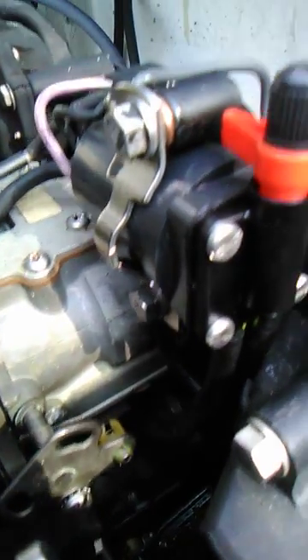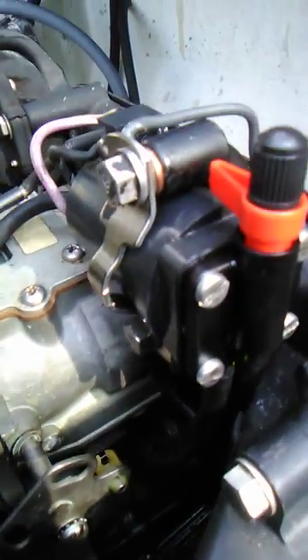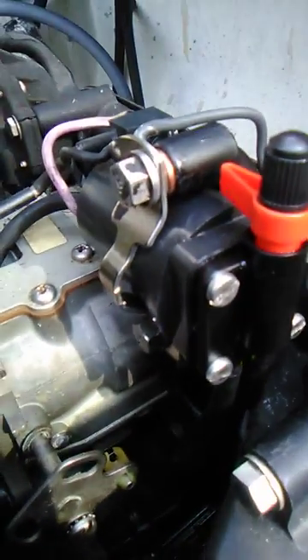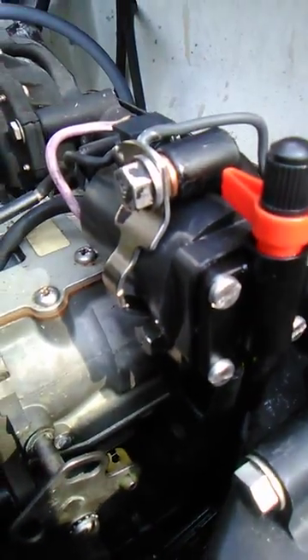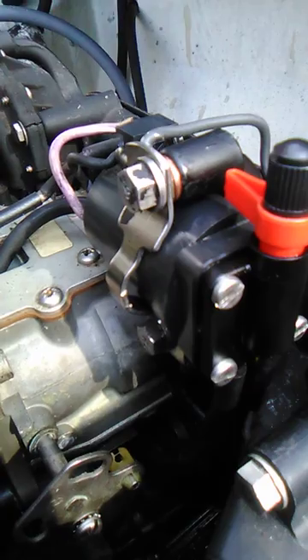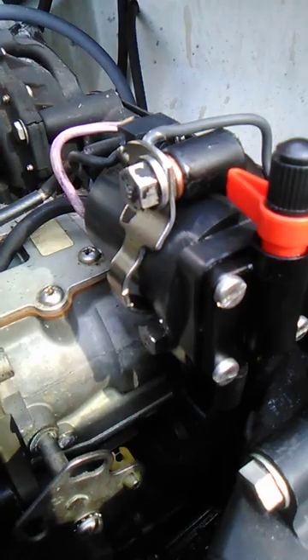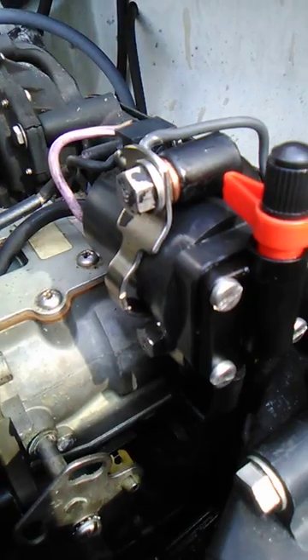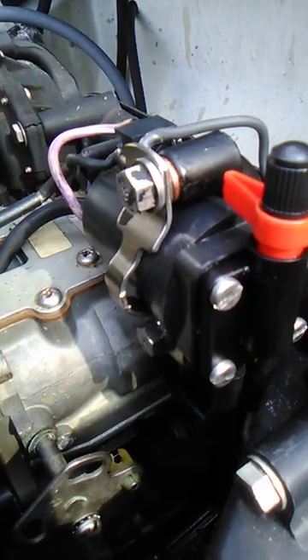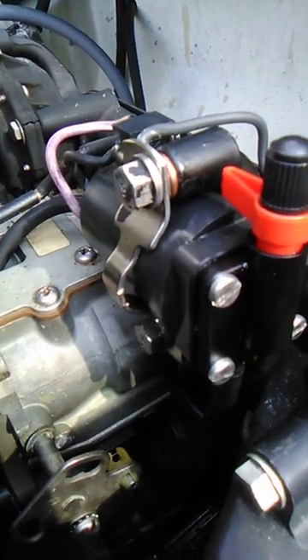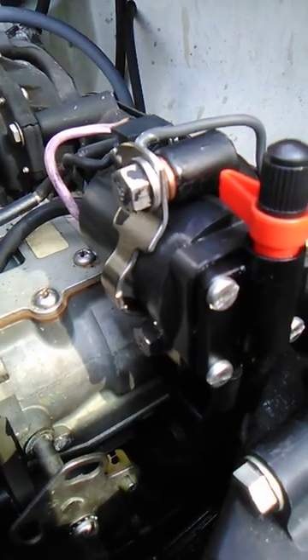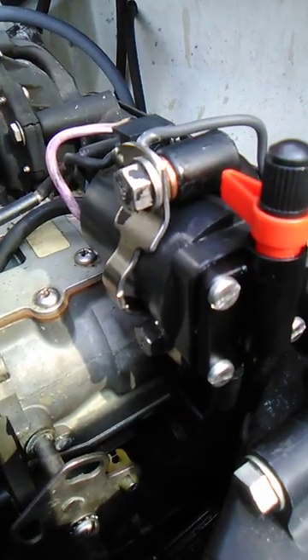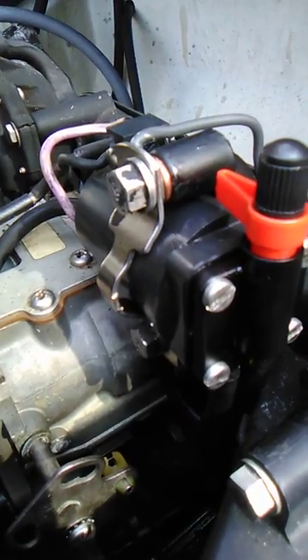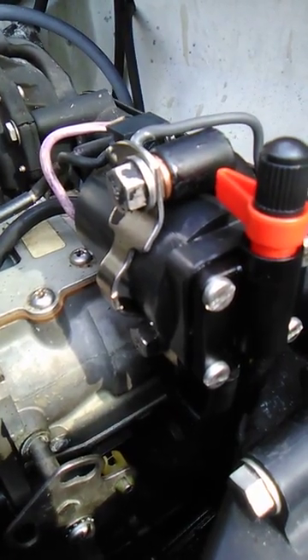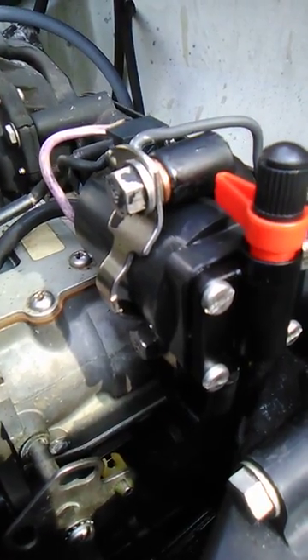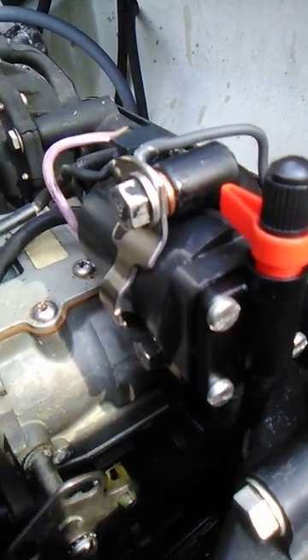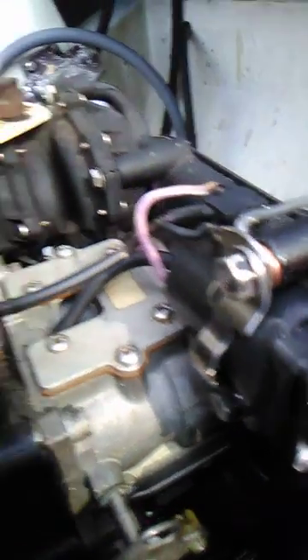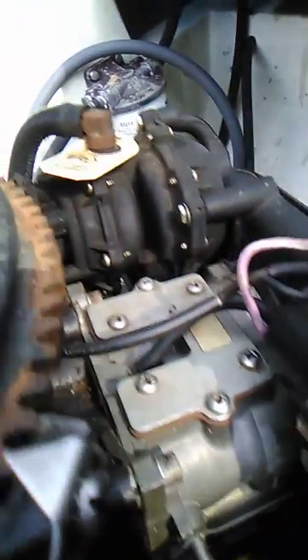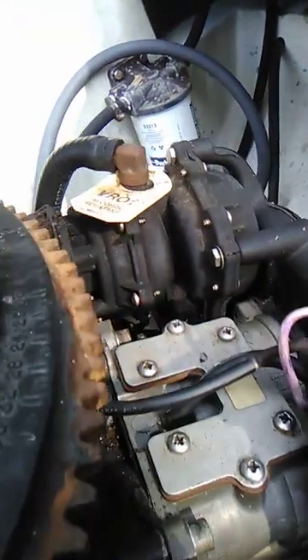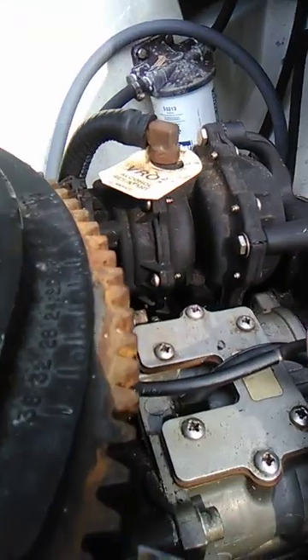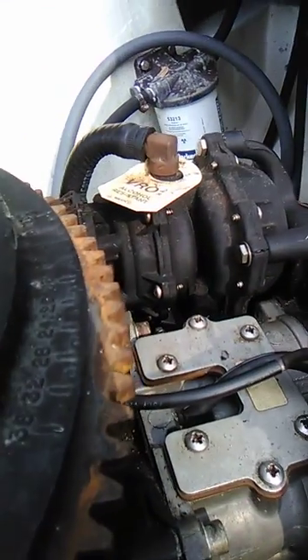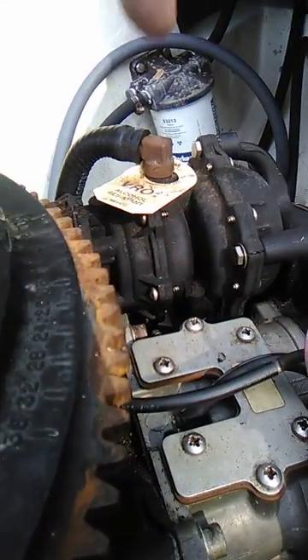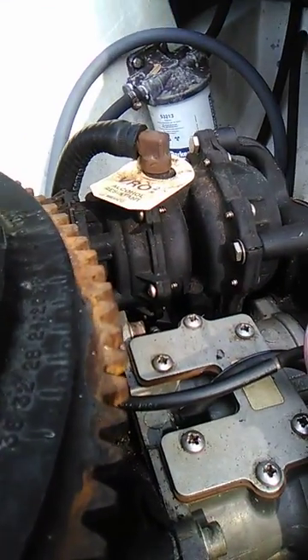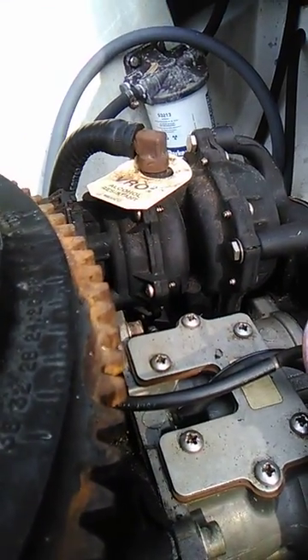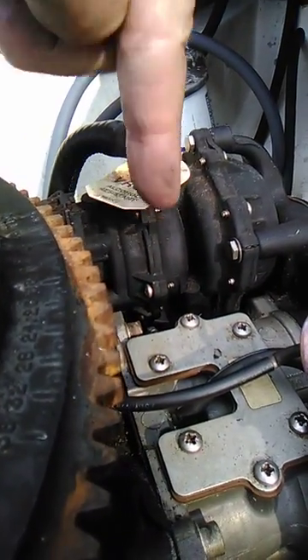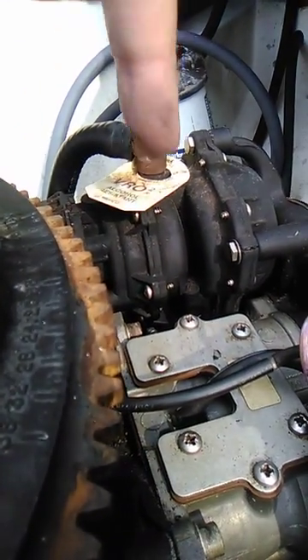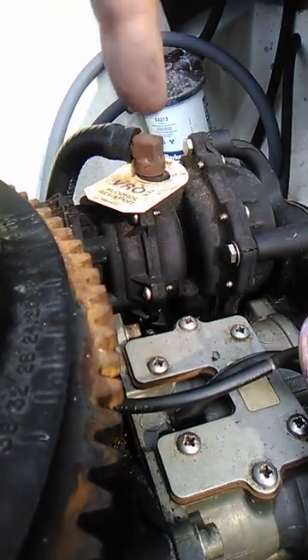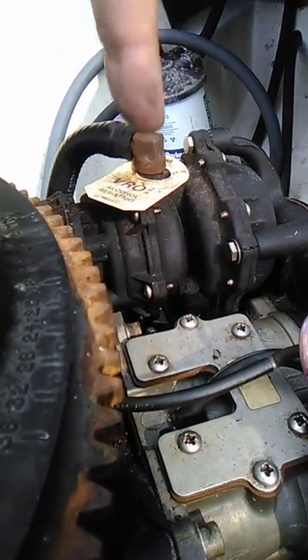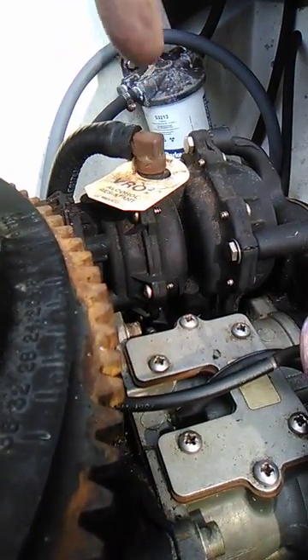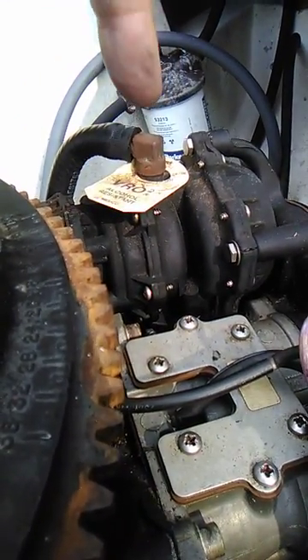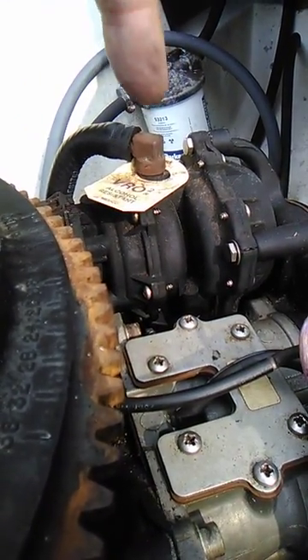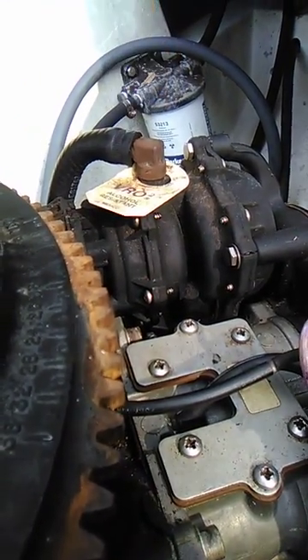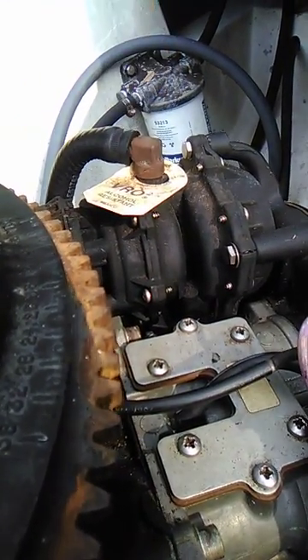The next step is going to be swapping out this fuel pump right here. I'll move to that in a minute.